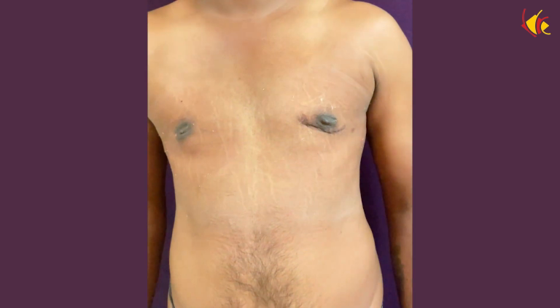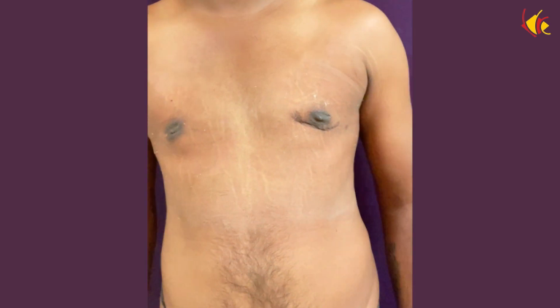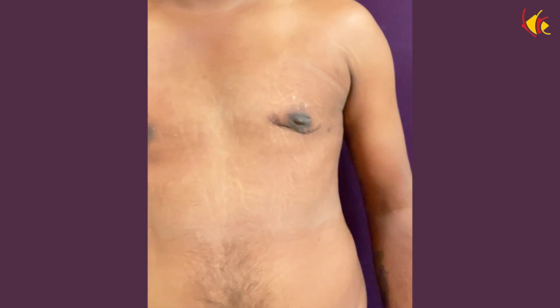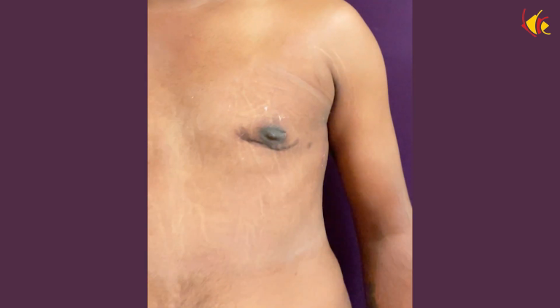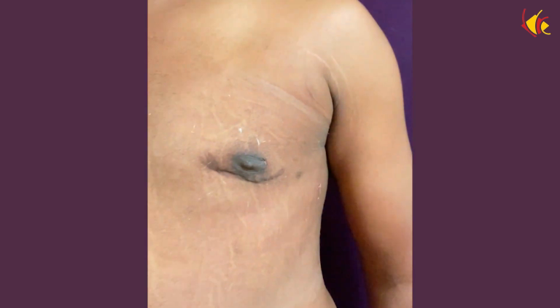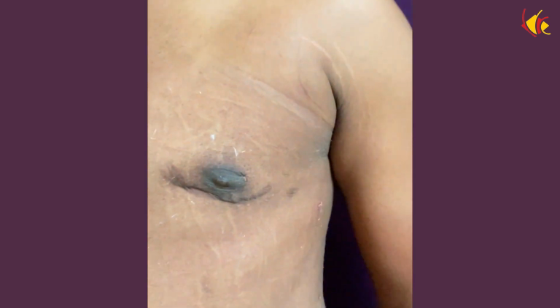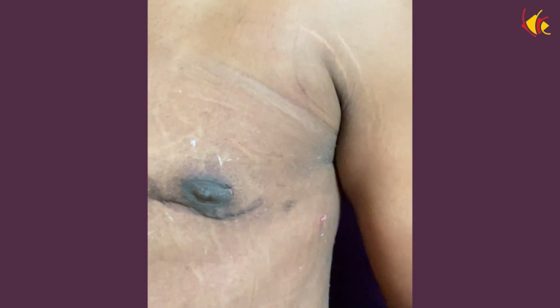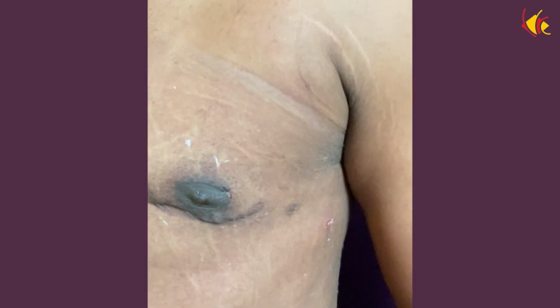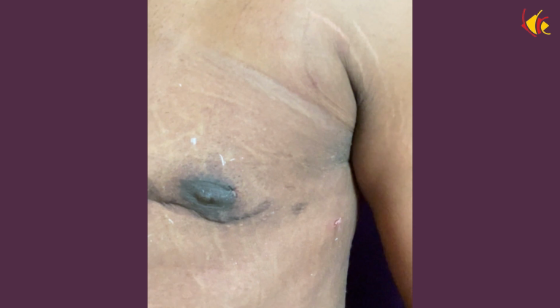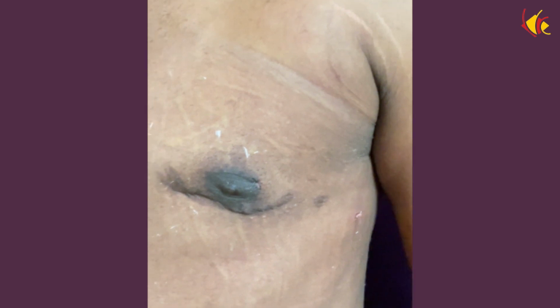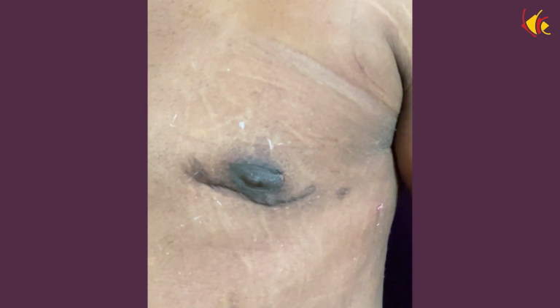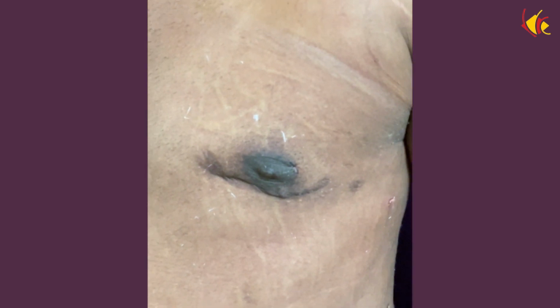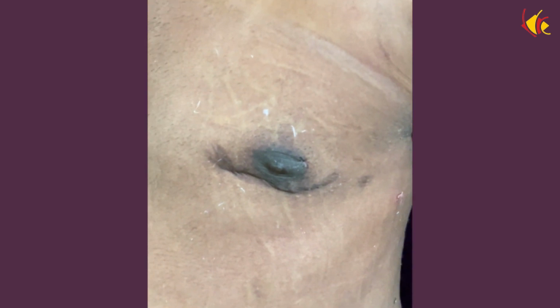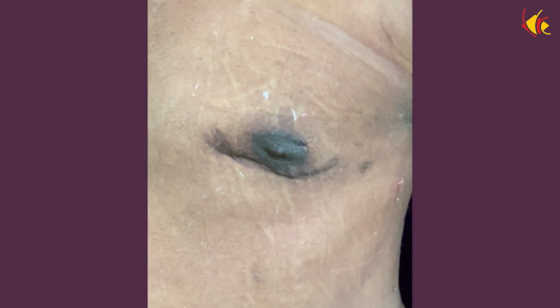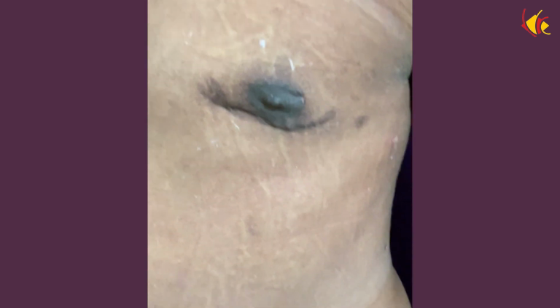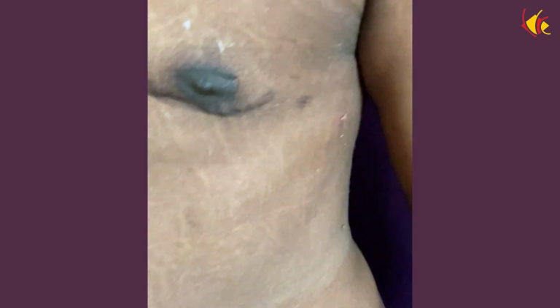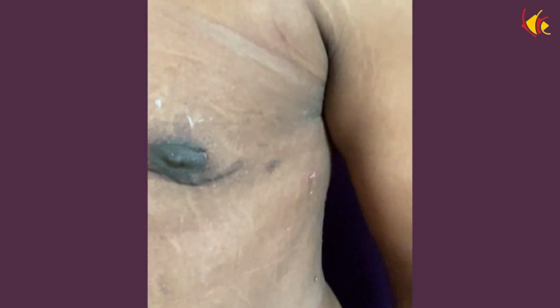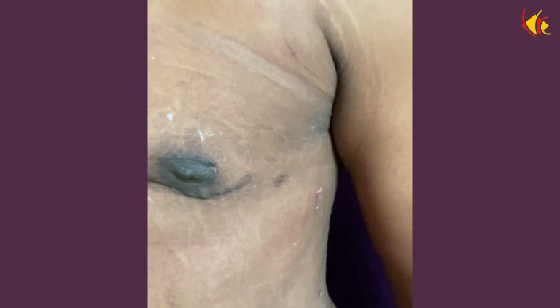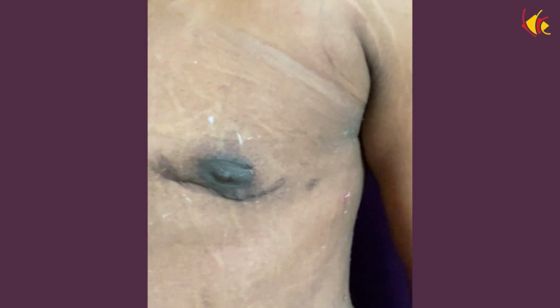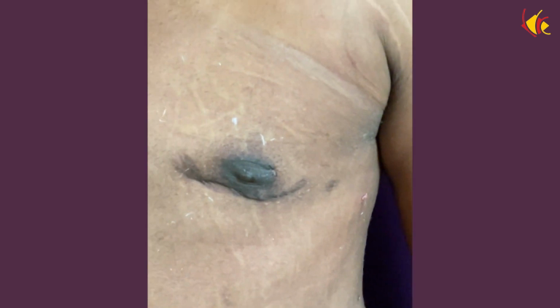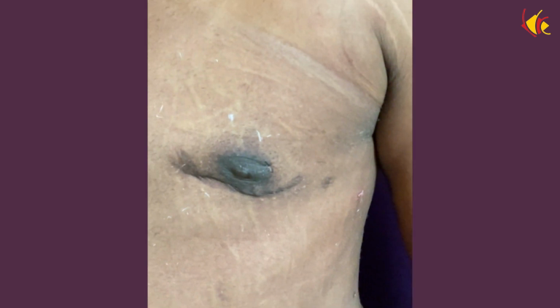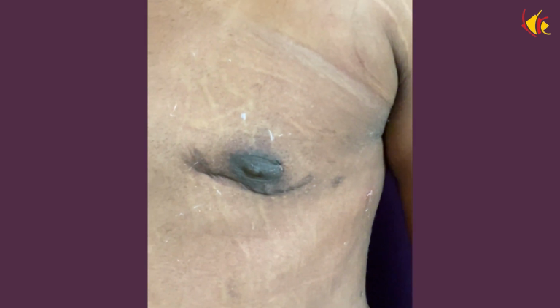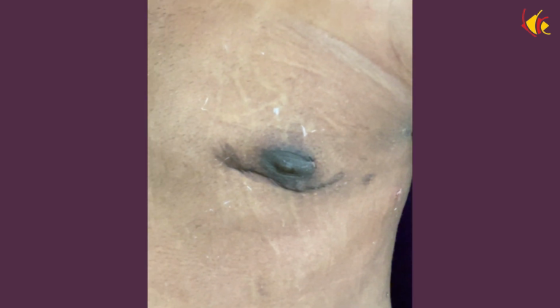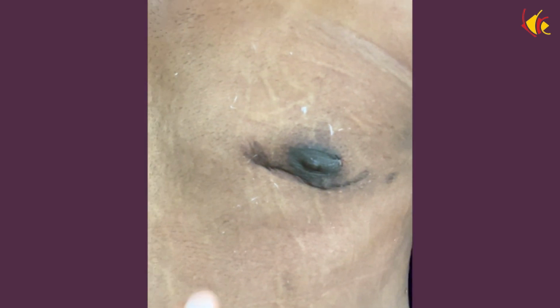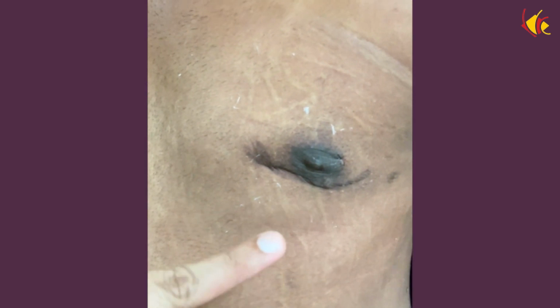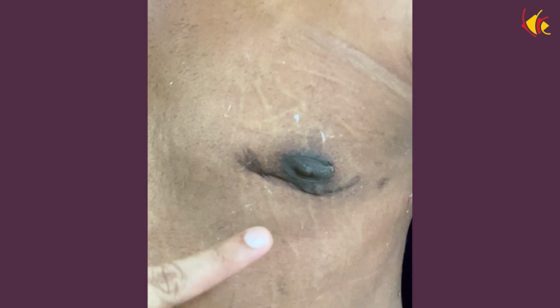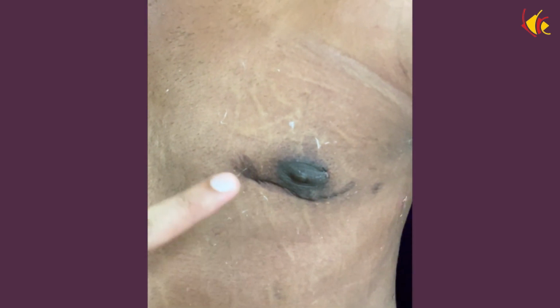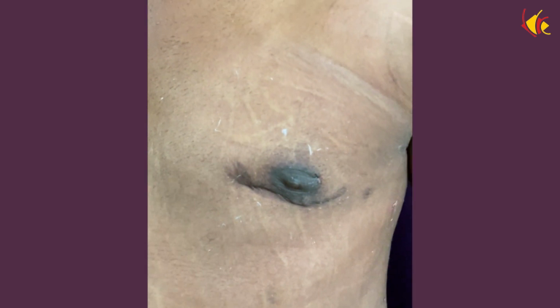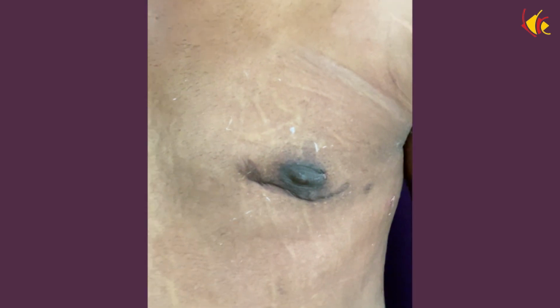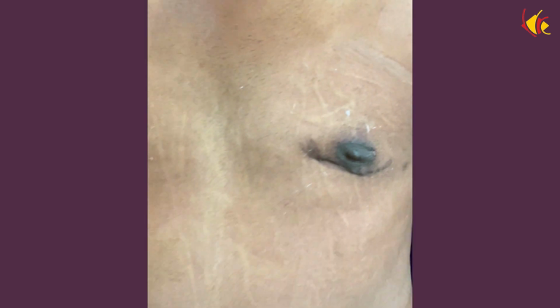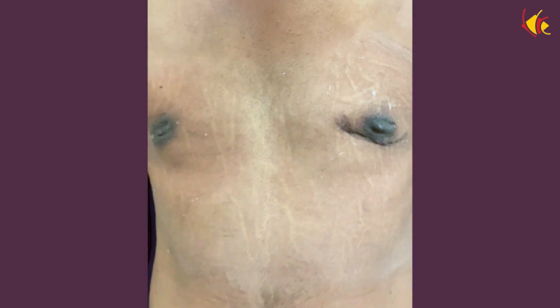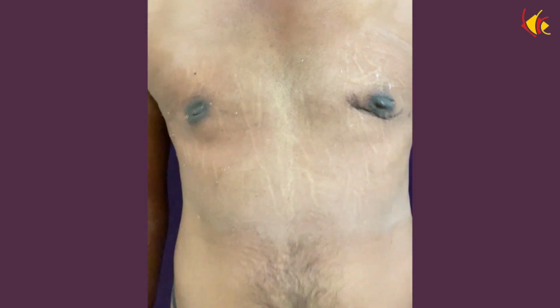In the next stage, we will be doing the scar revision, making the scar smaller and reducing the deformity.